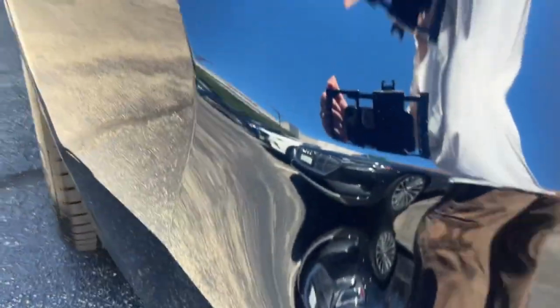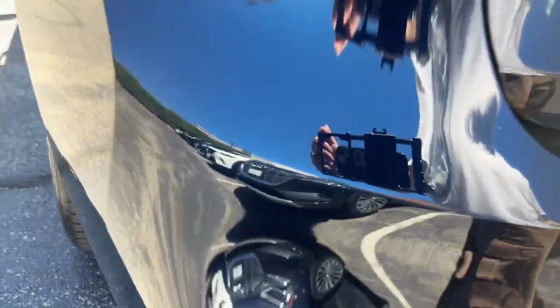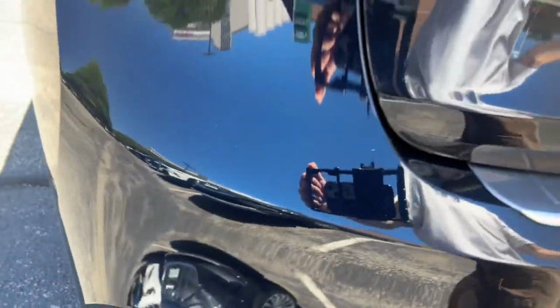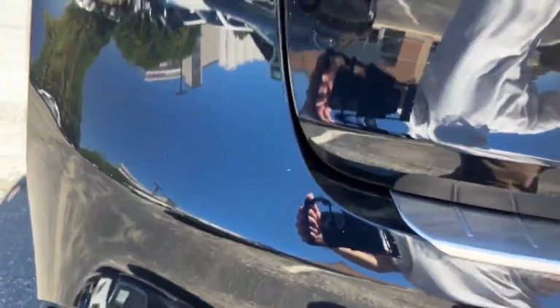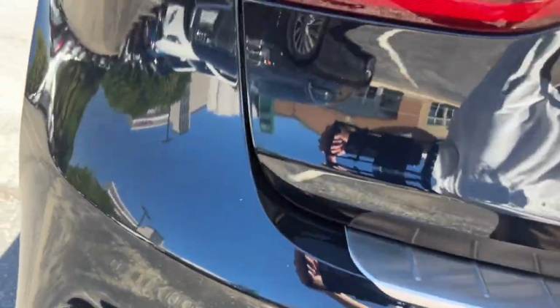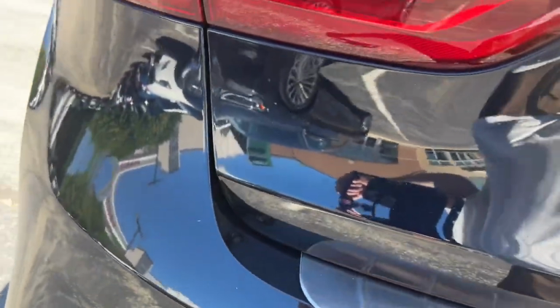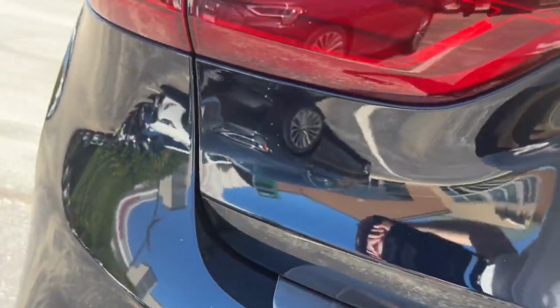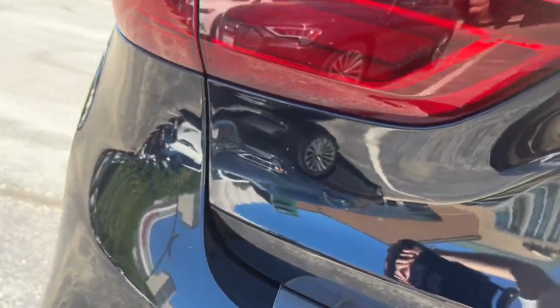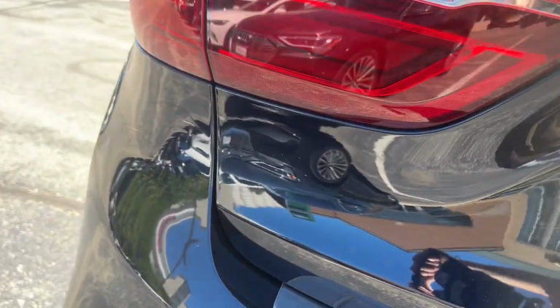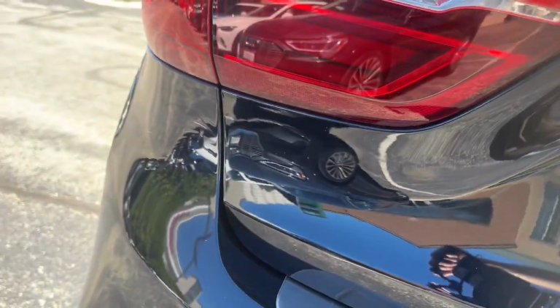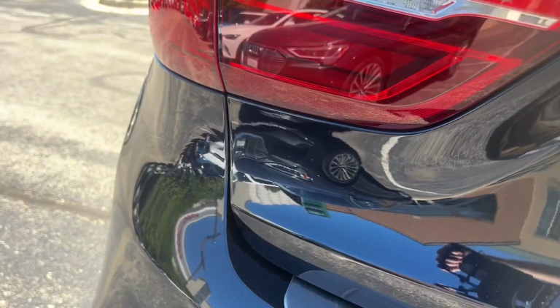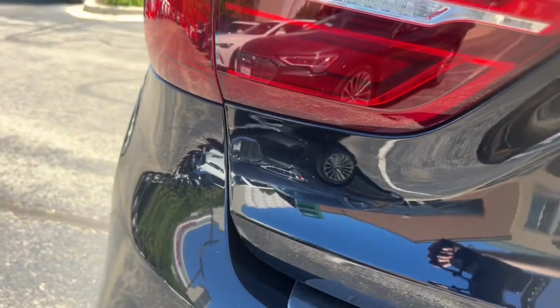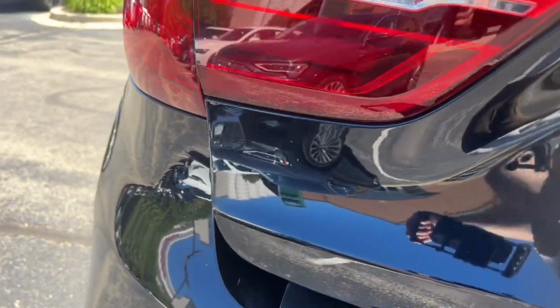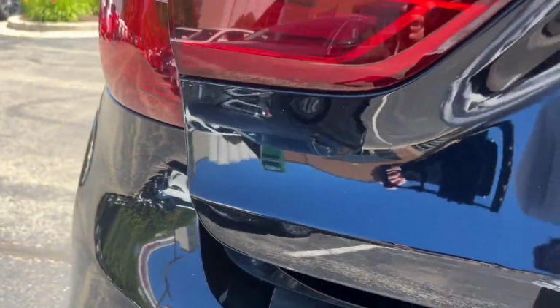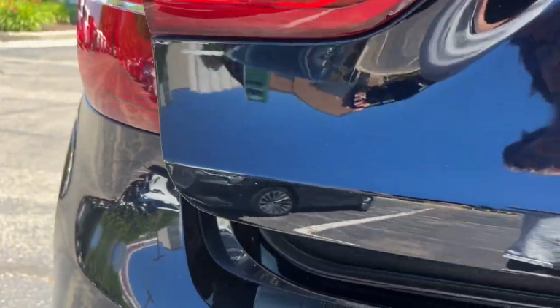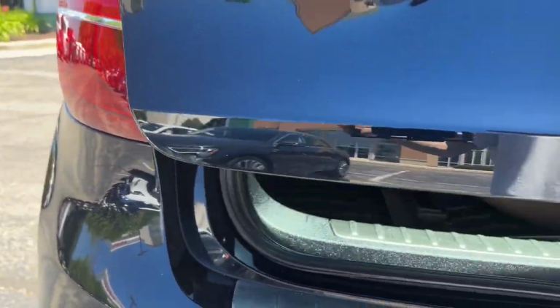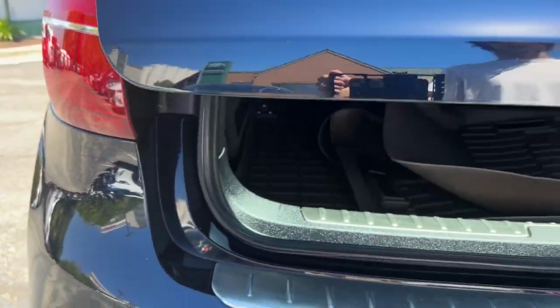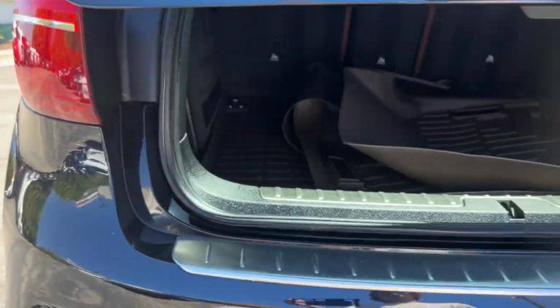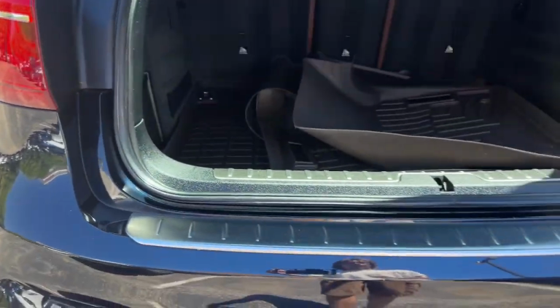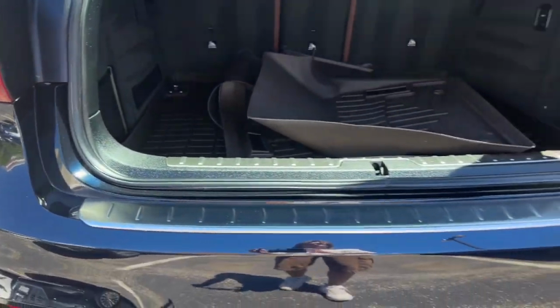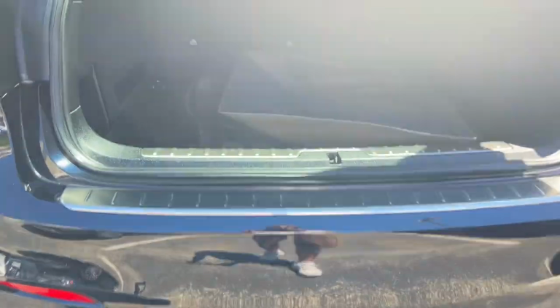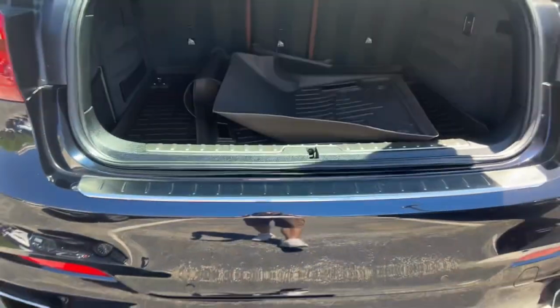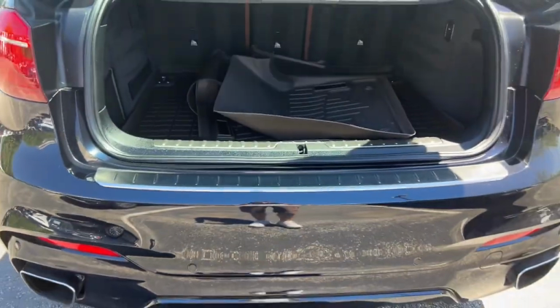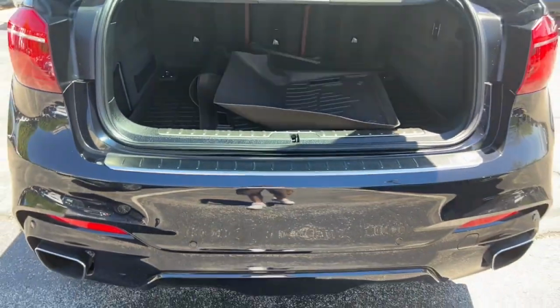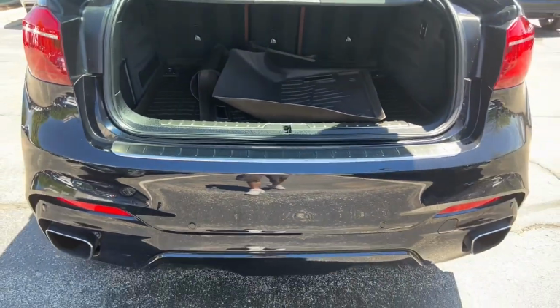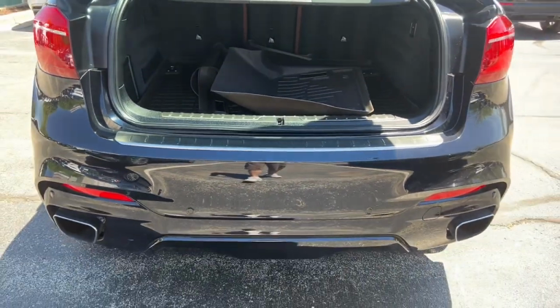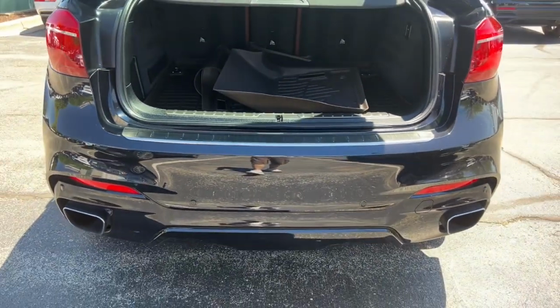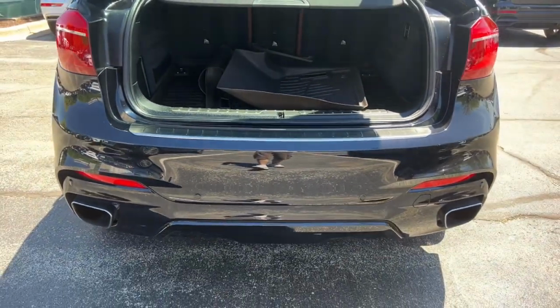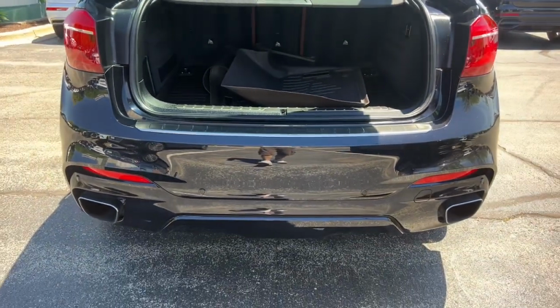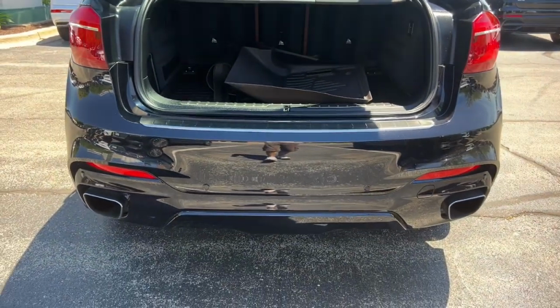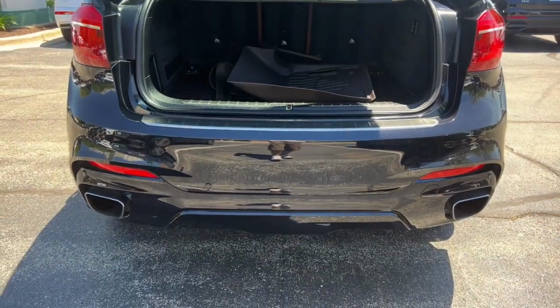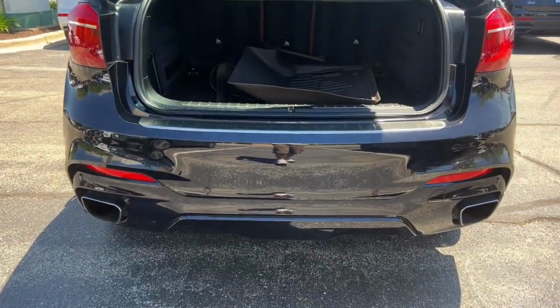Thundering power meets superior refinement and versatility in the X6. Drive it today.